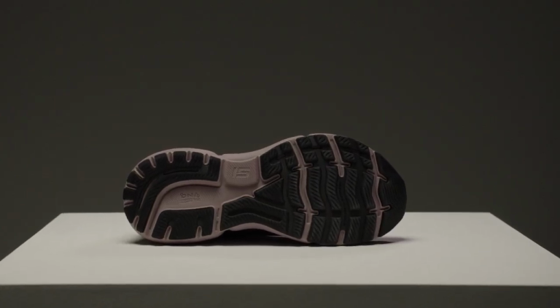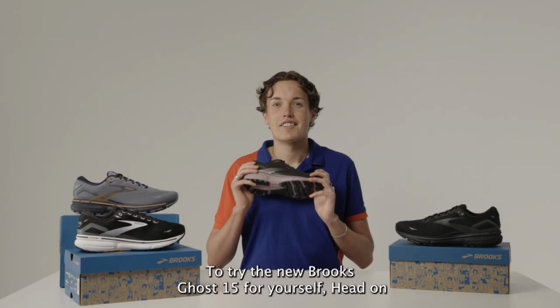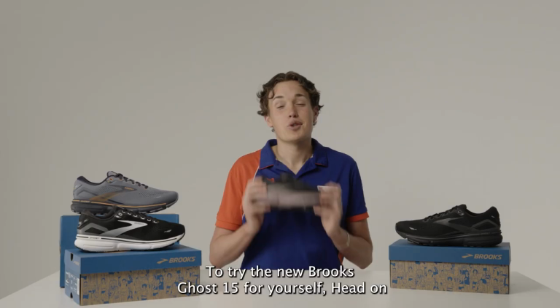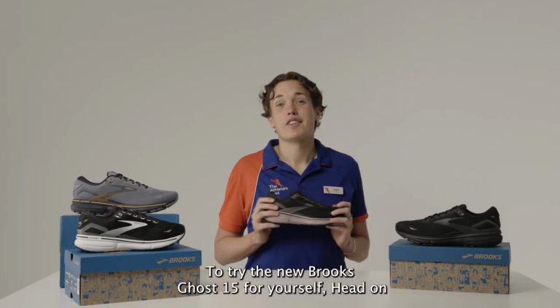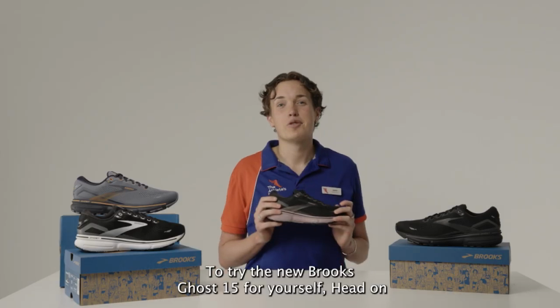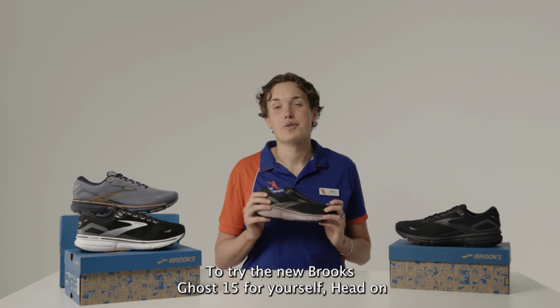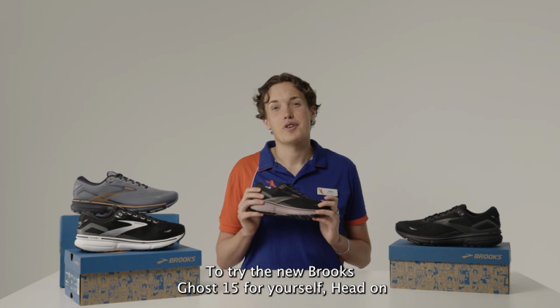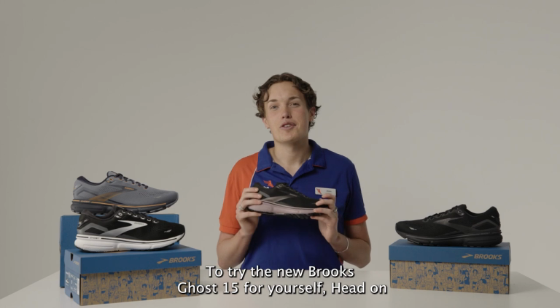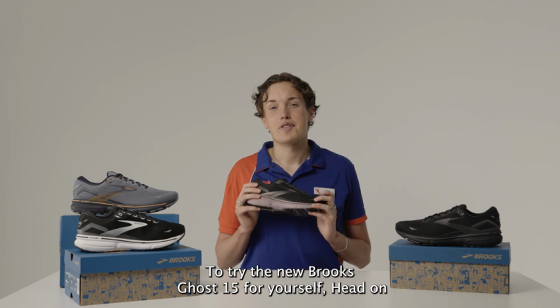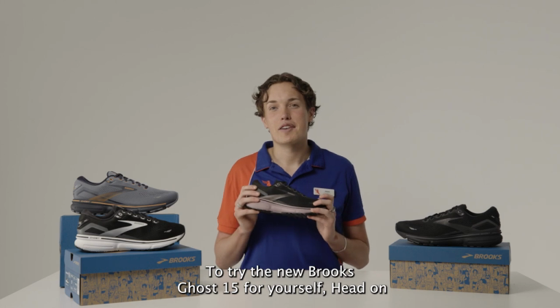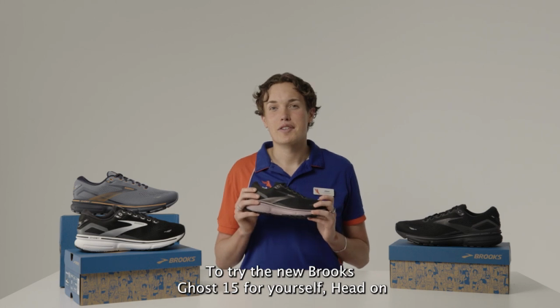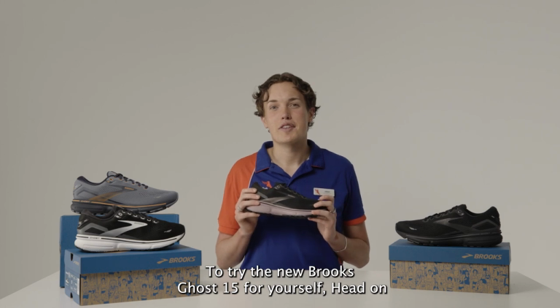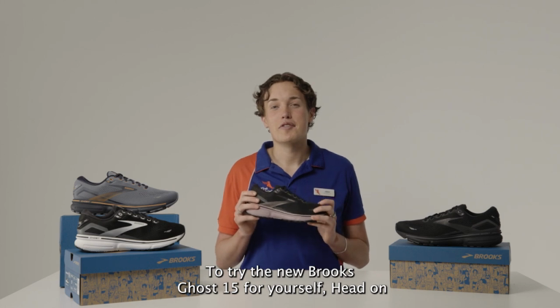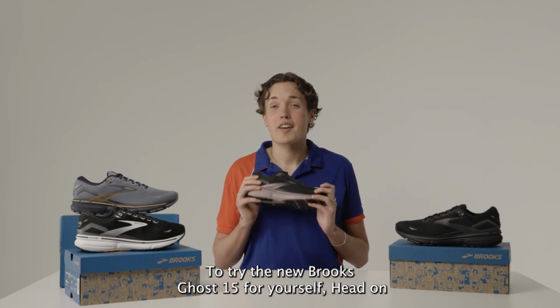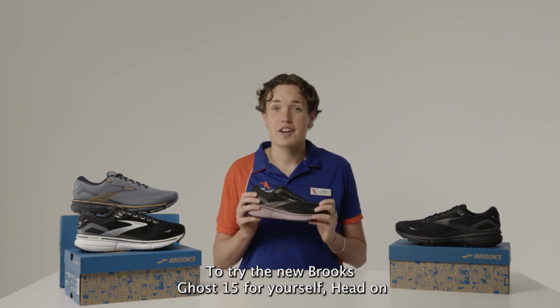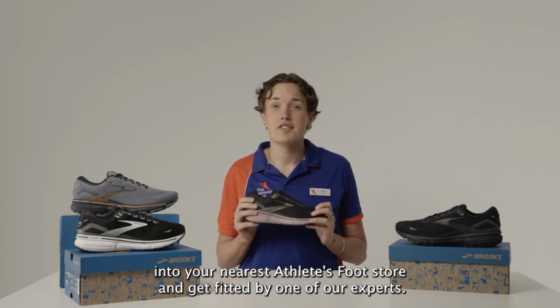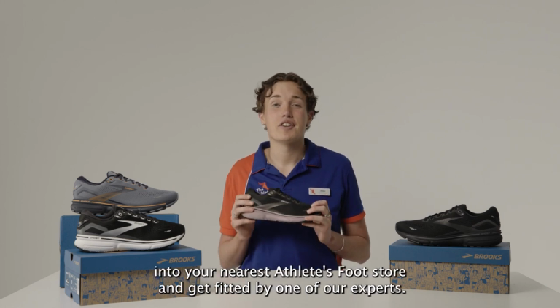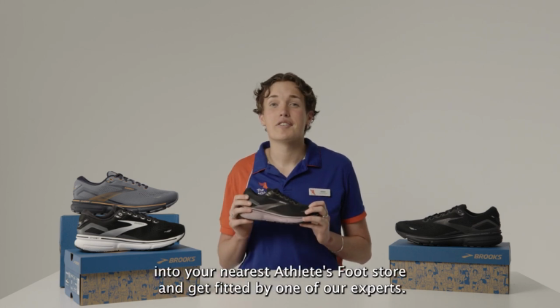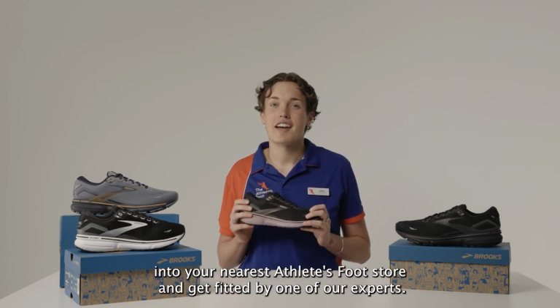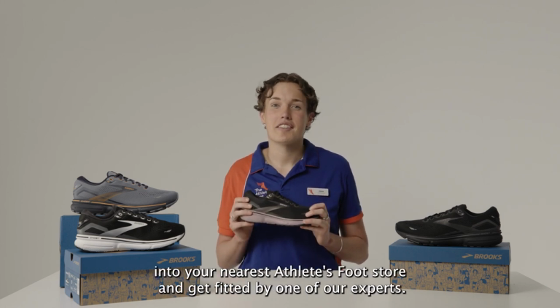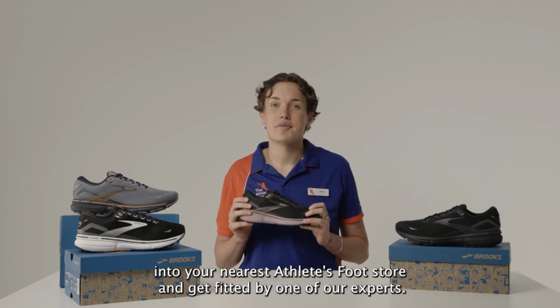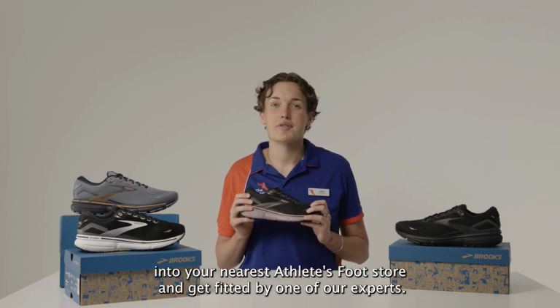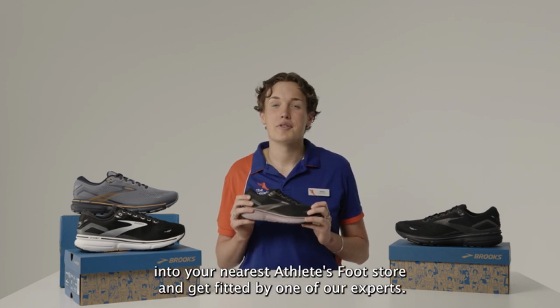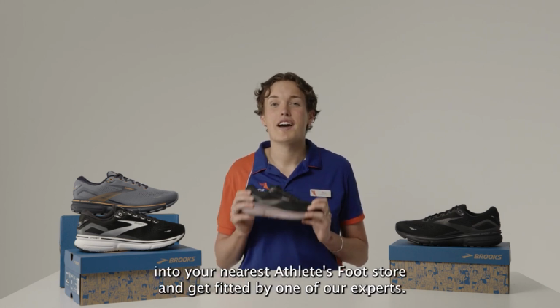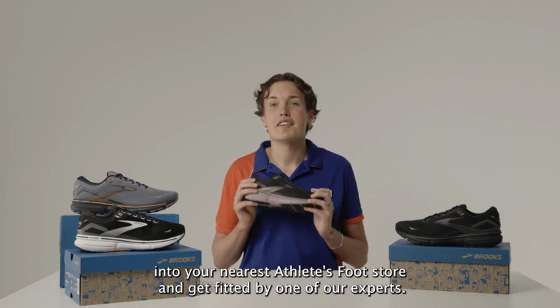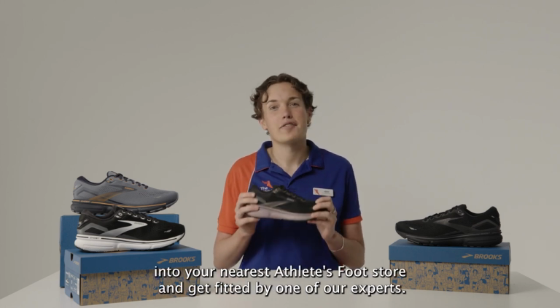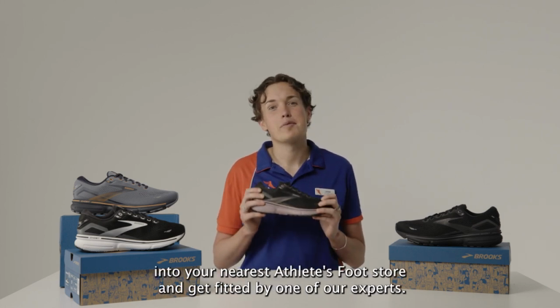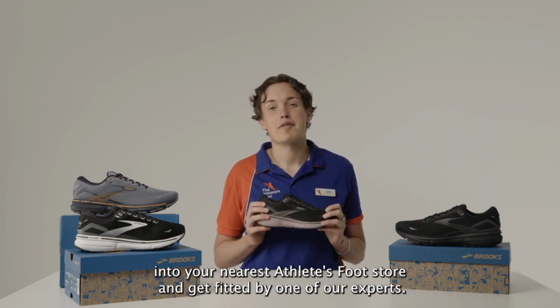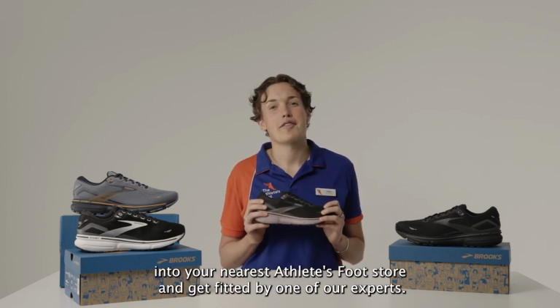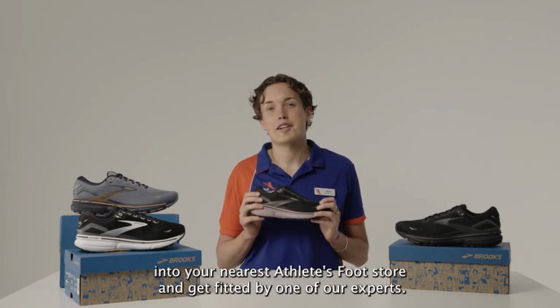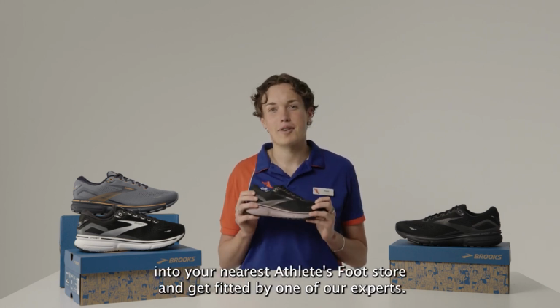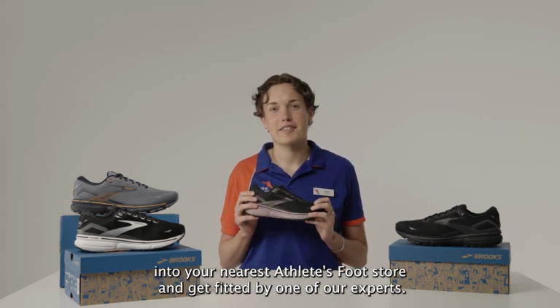To try the new Brooks Ghost 15 for yourself, head on into your nearest Athlete's Foot store and get fitted by one of our experts.